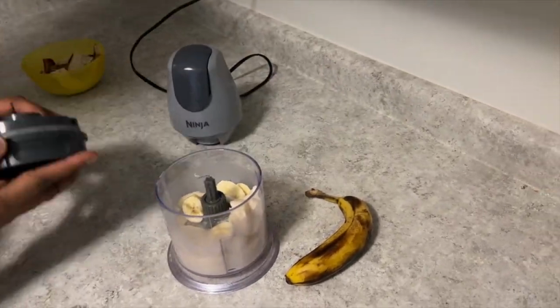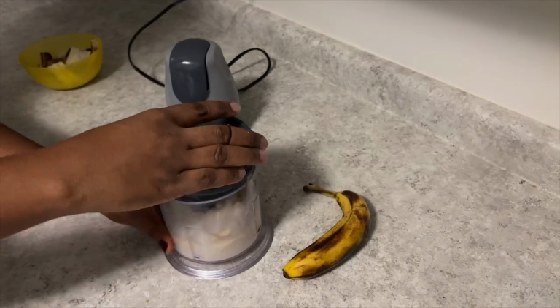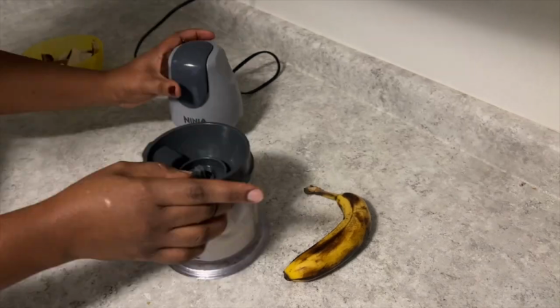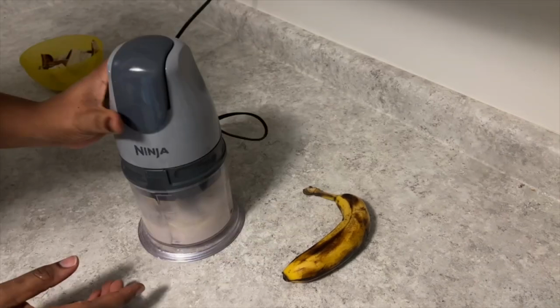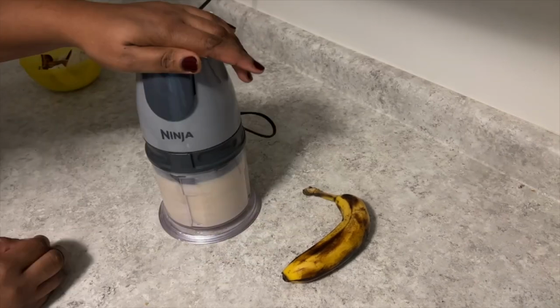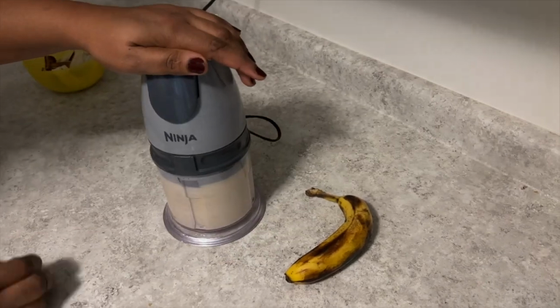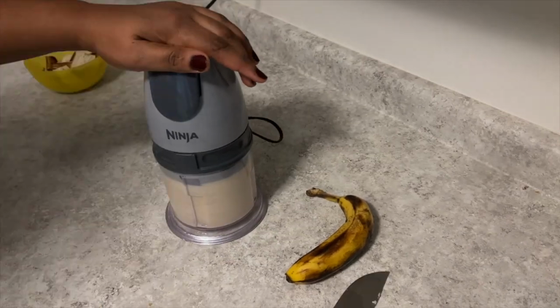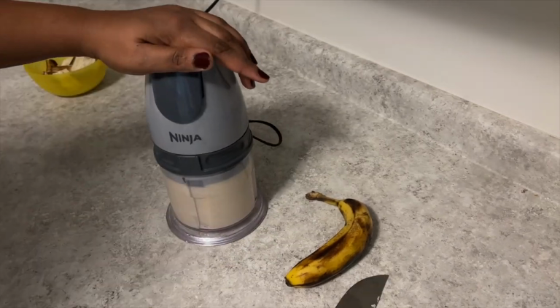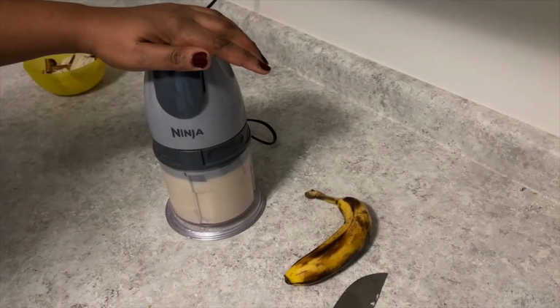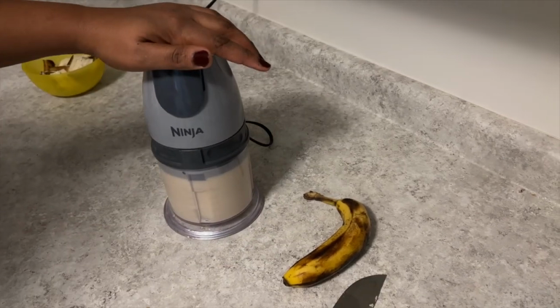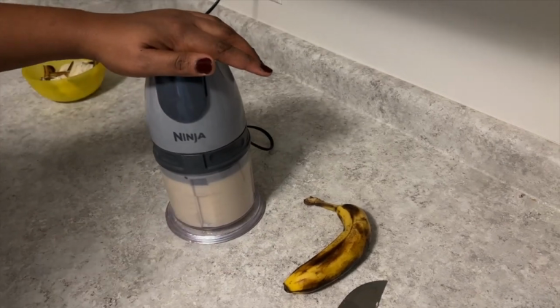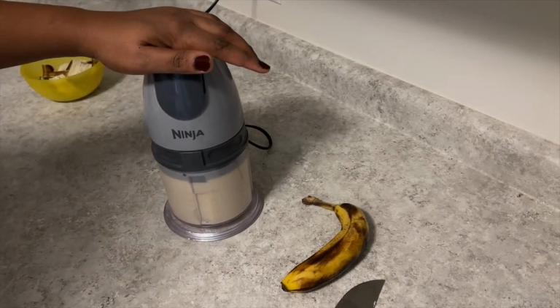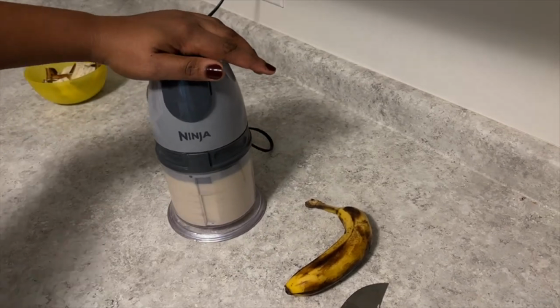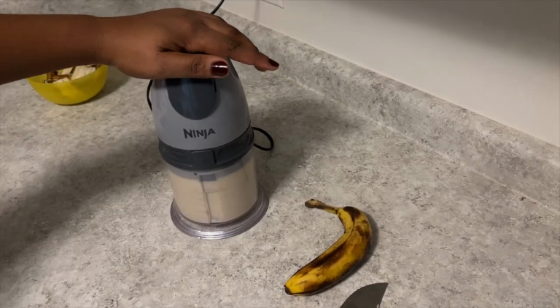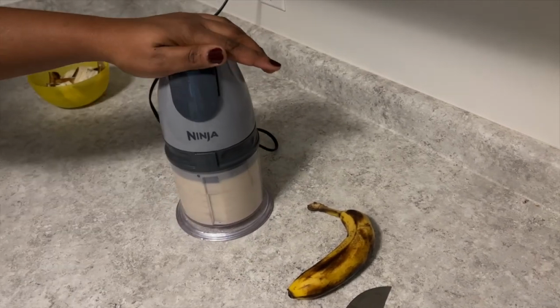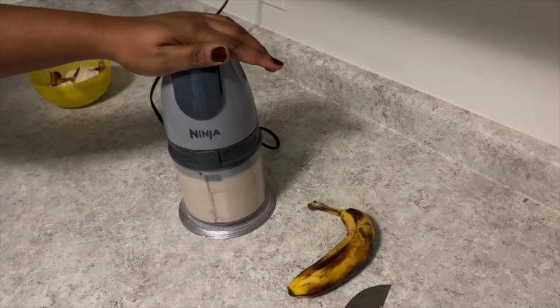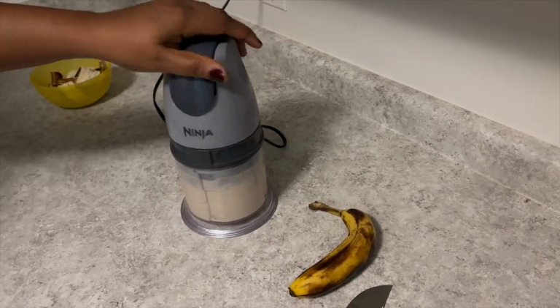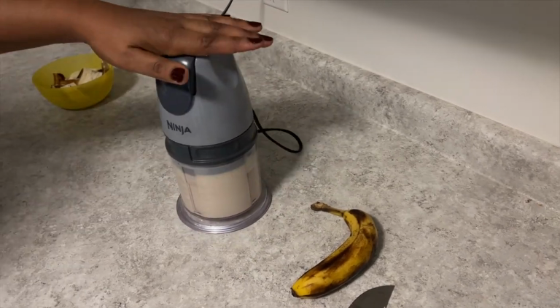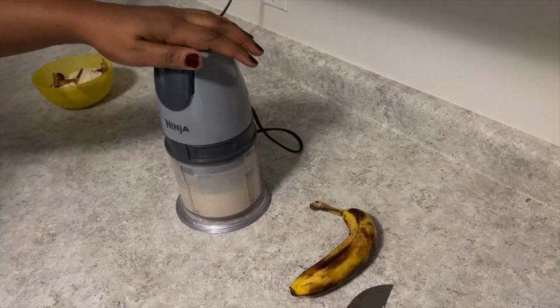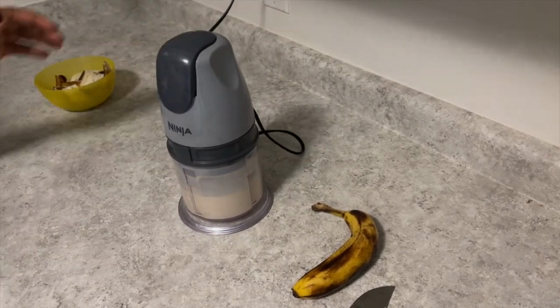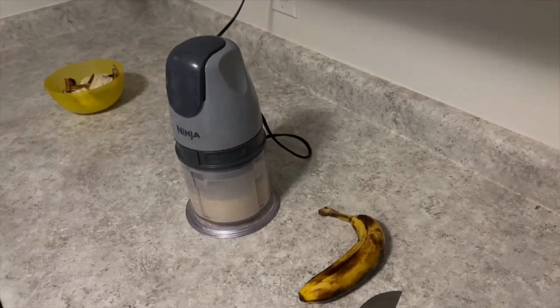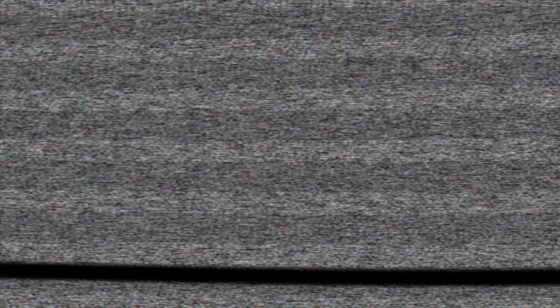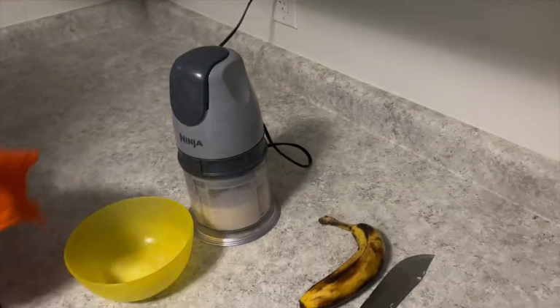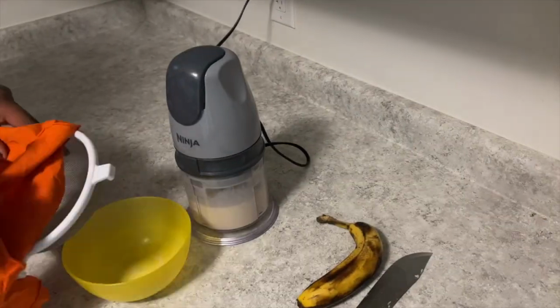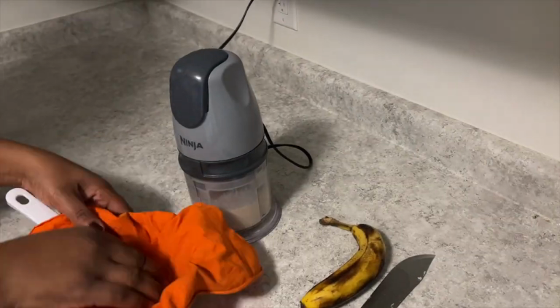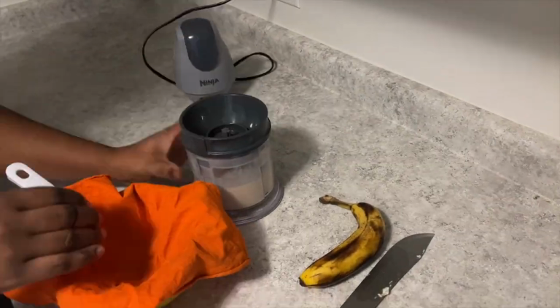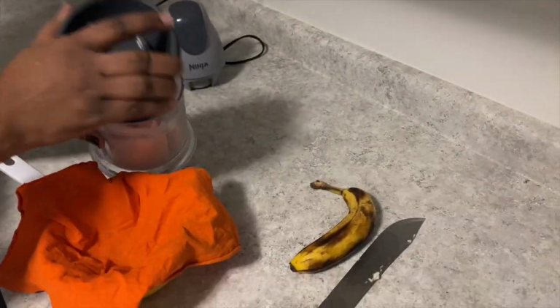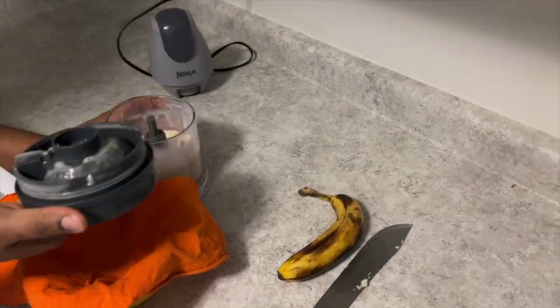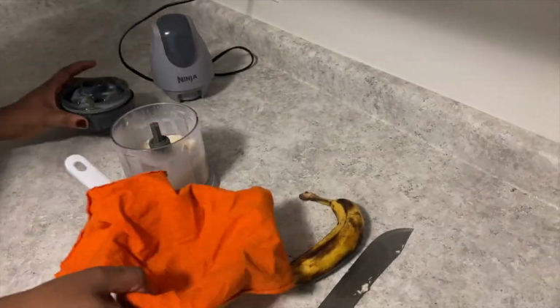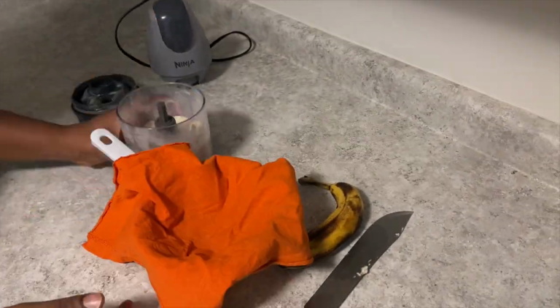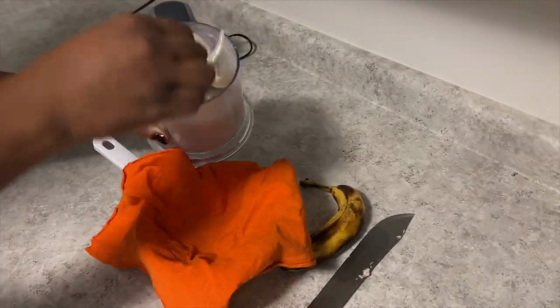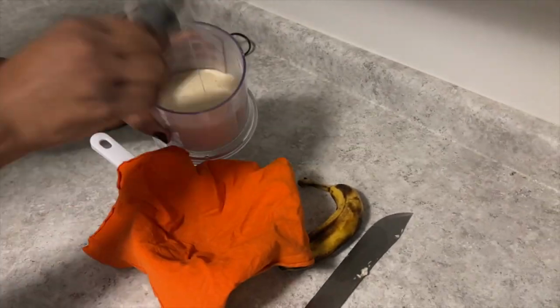Then I strained that through fabric. You want to strain your bananas through fabric because you don't want to have any pulp or pieces left in your hair after washing out.